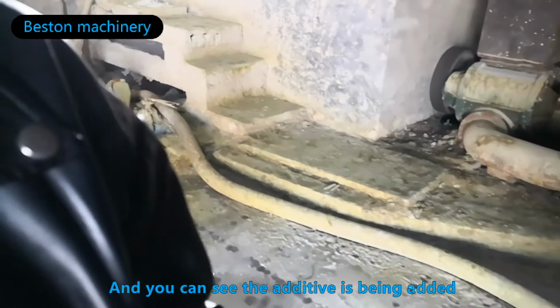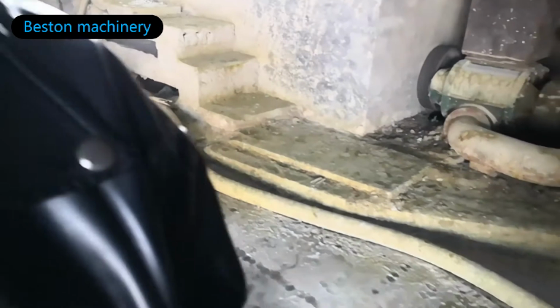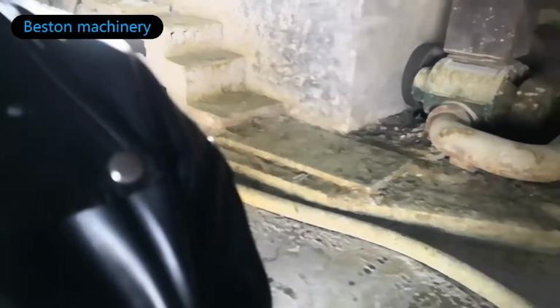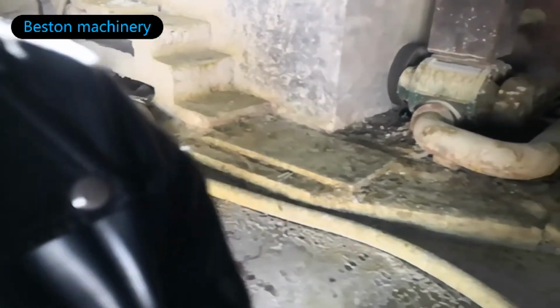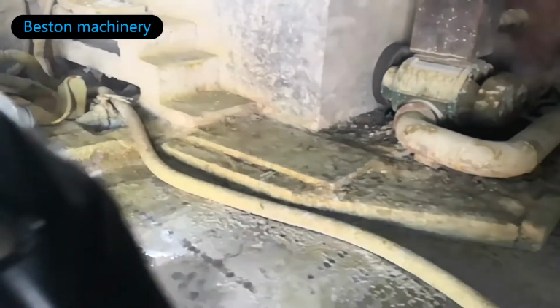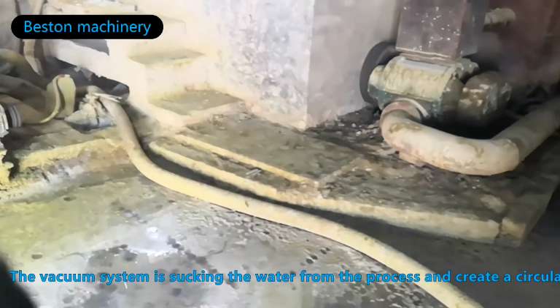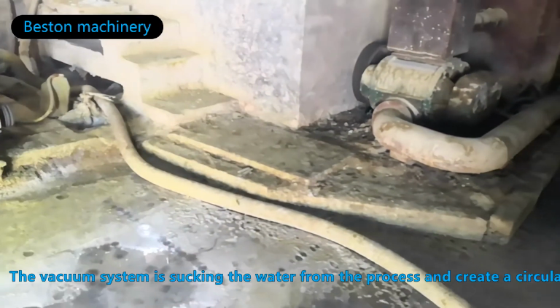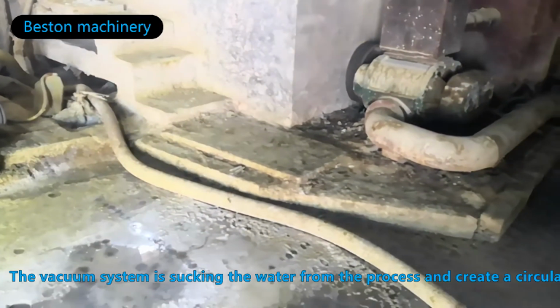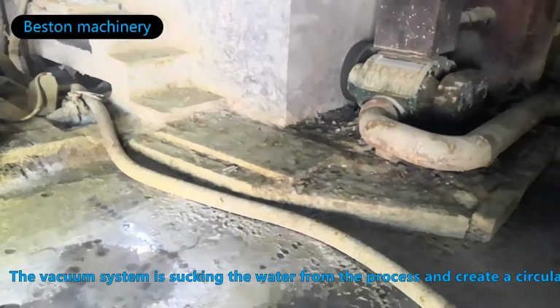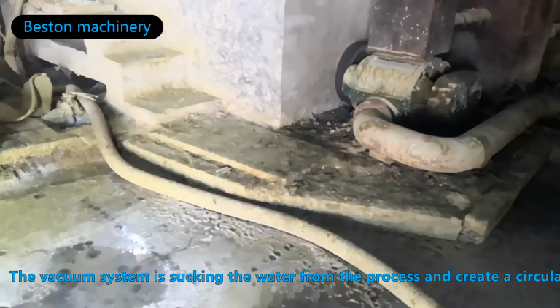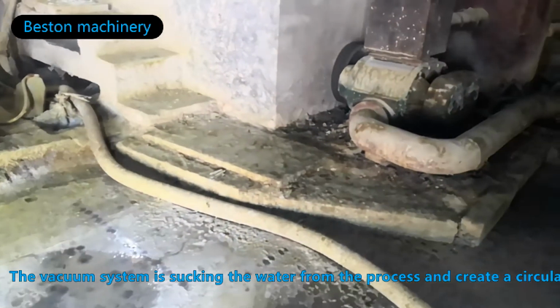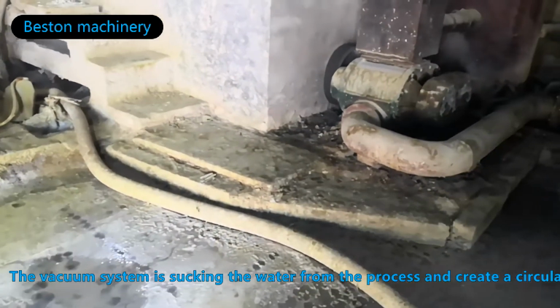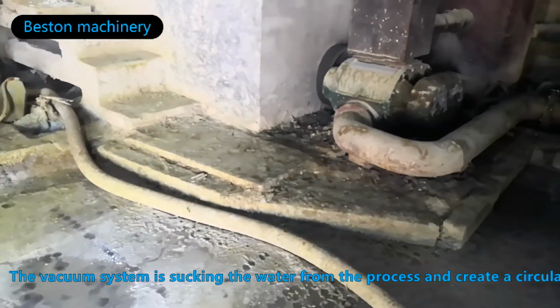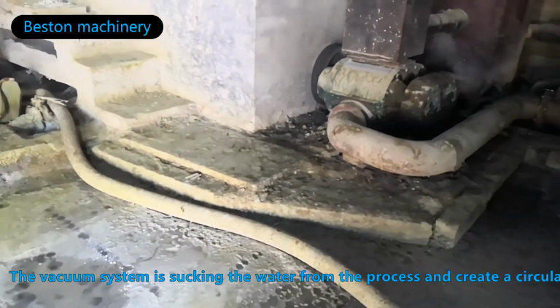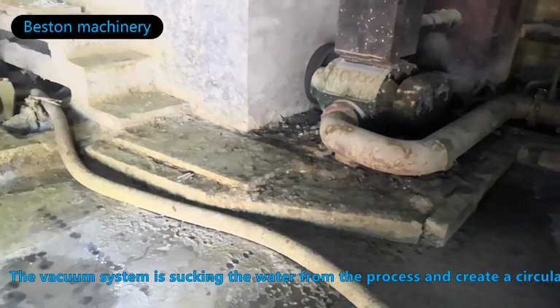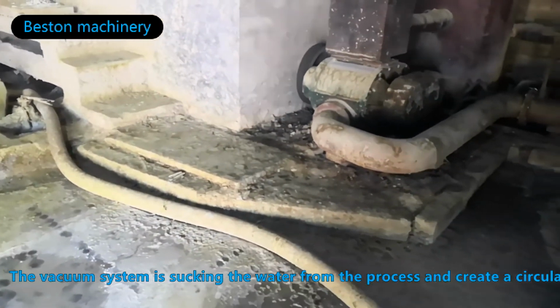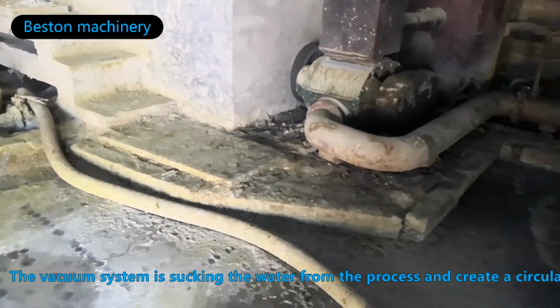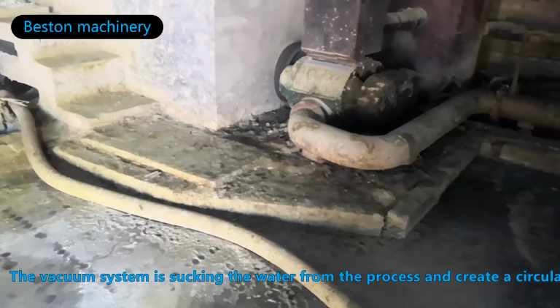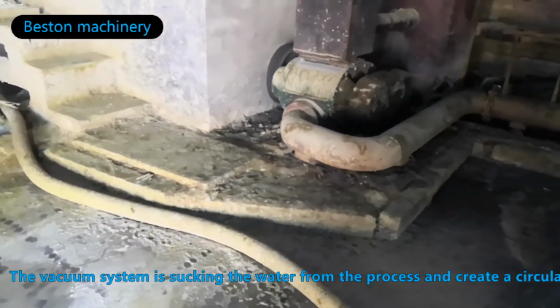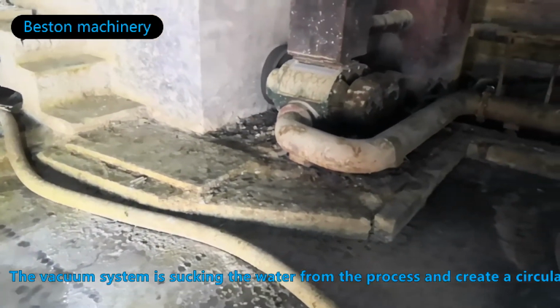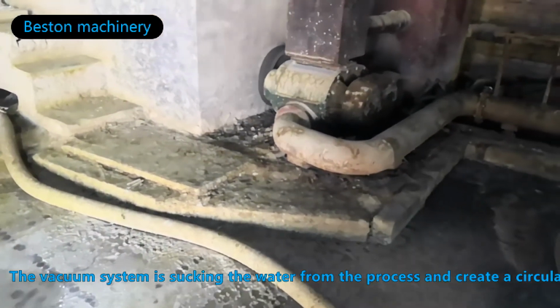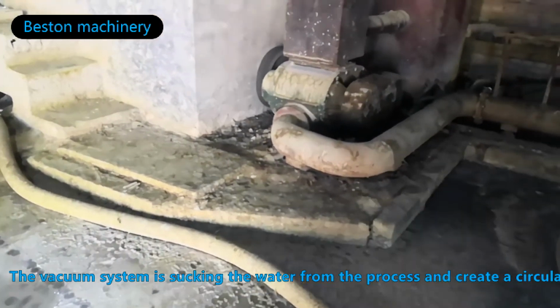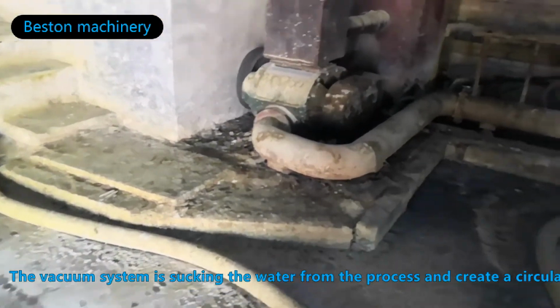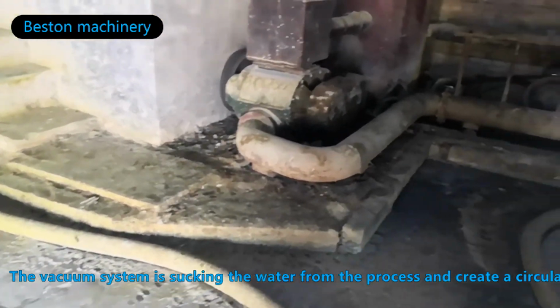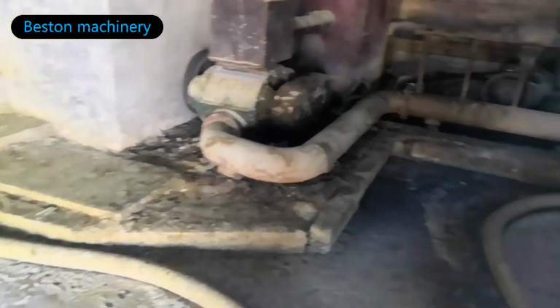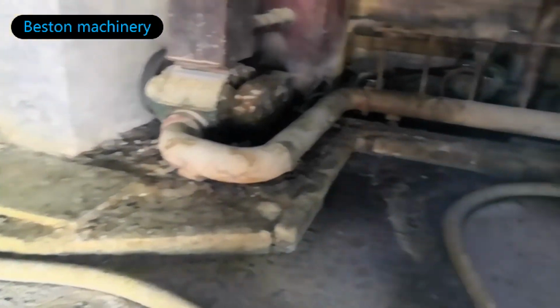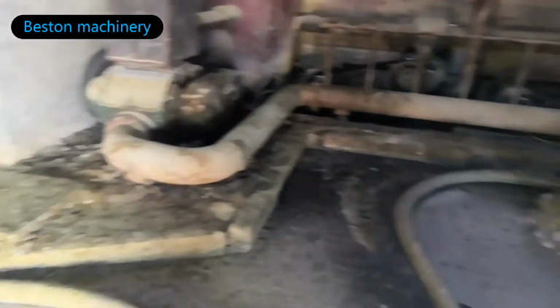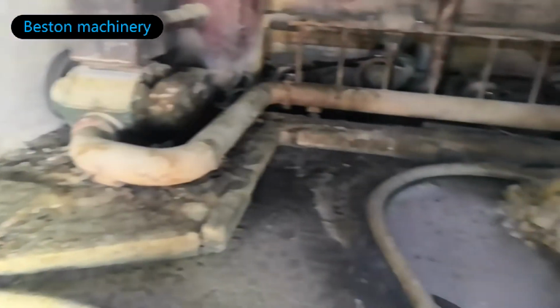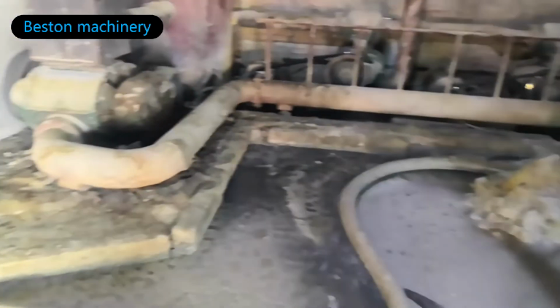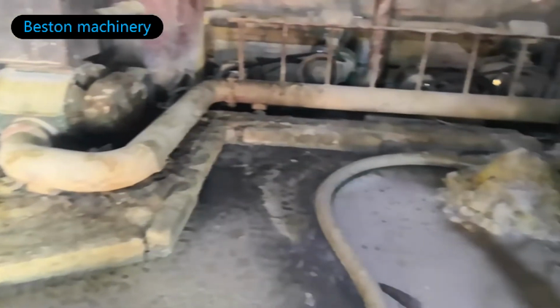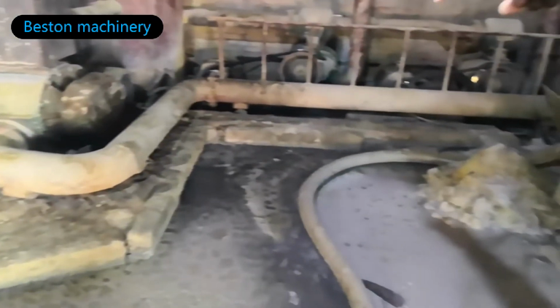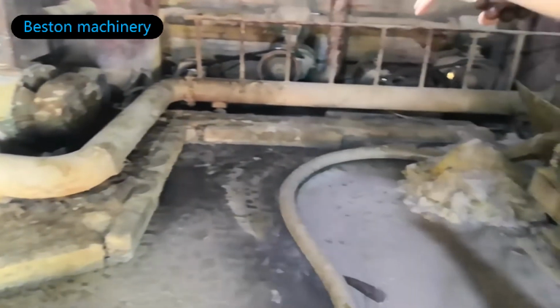The vacuum system is sucking the water out from the pulp through the process of drainage and circulation.